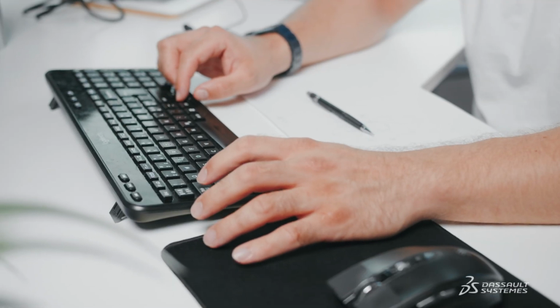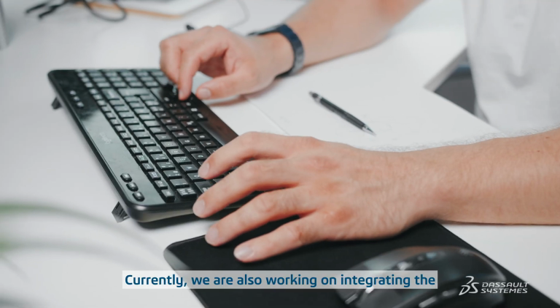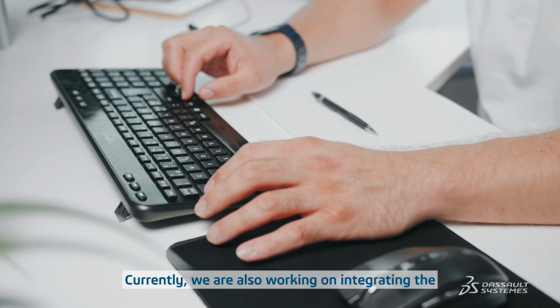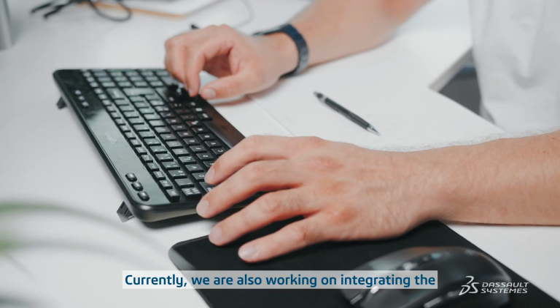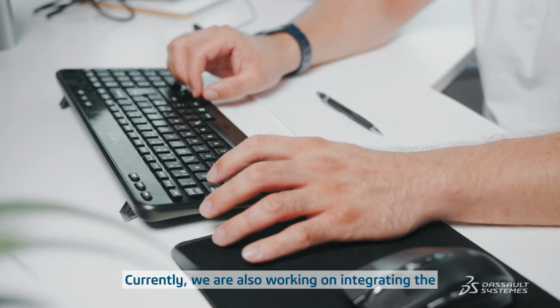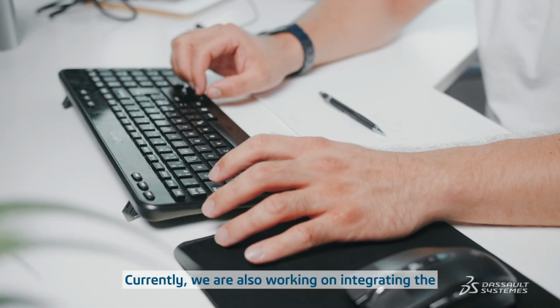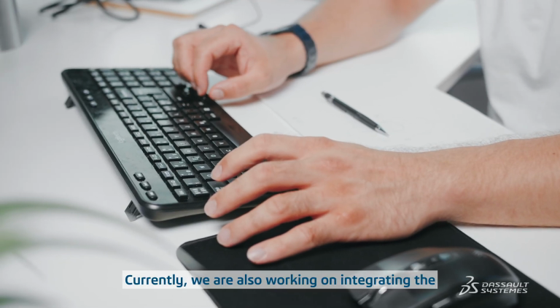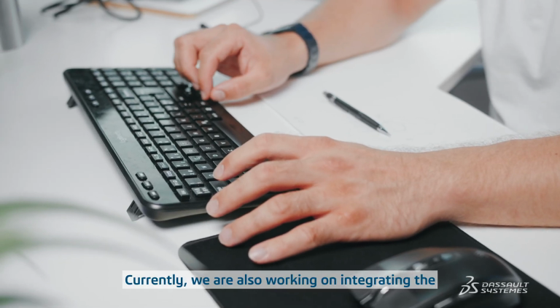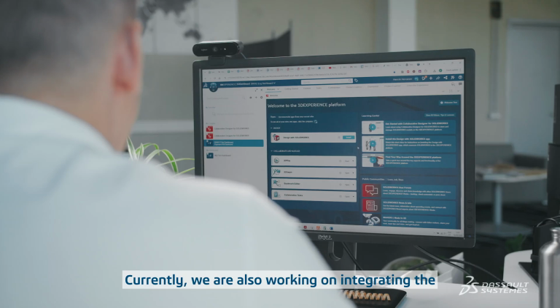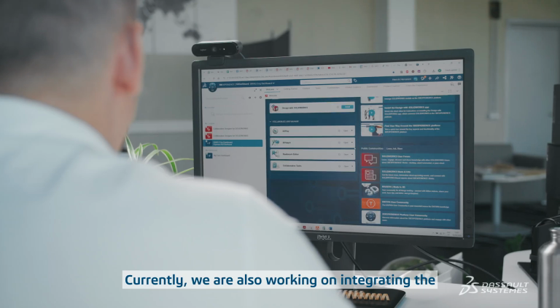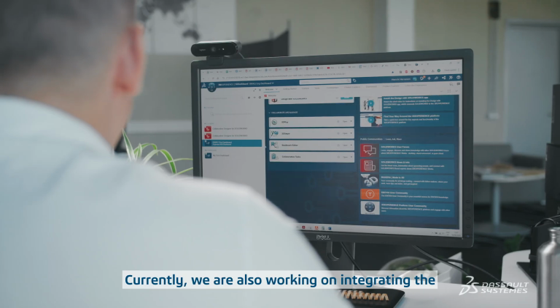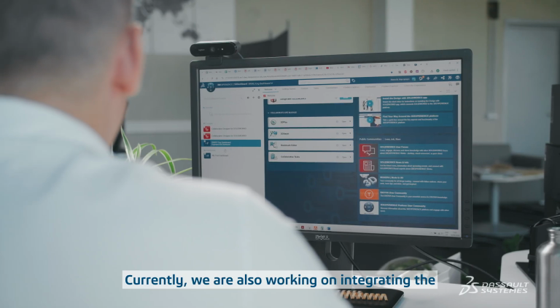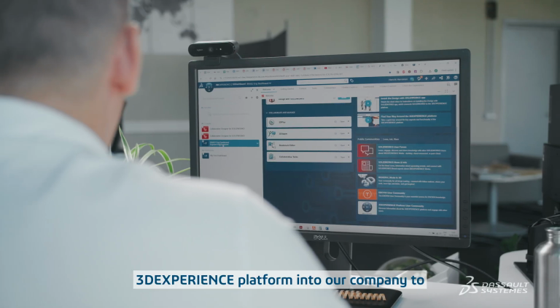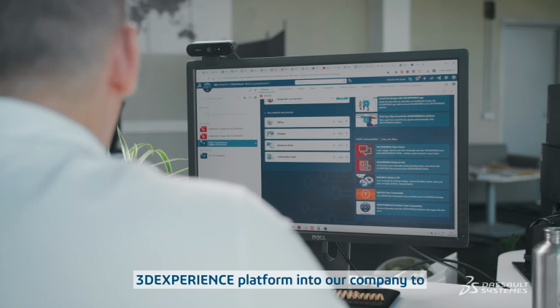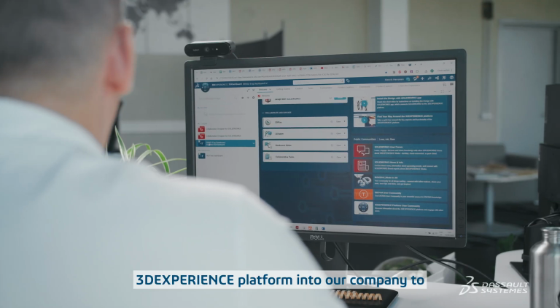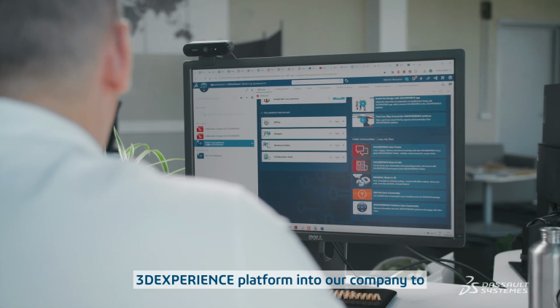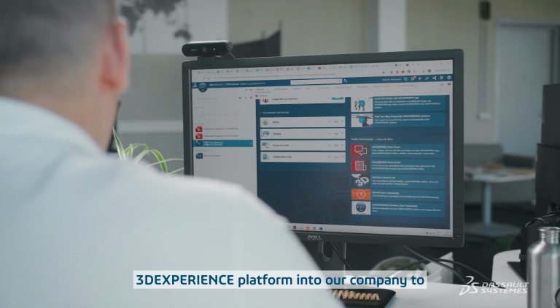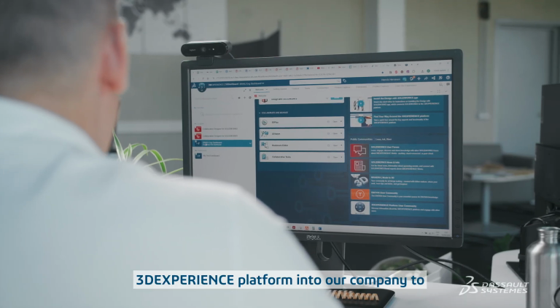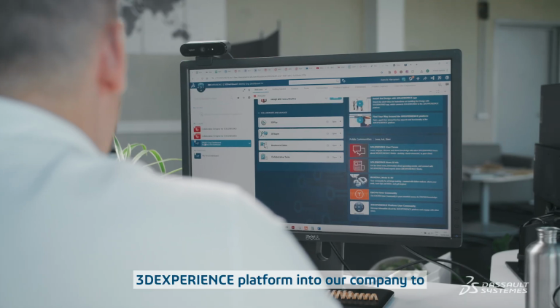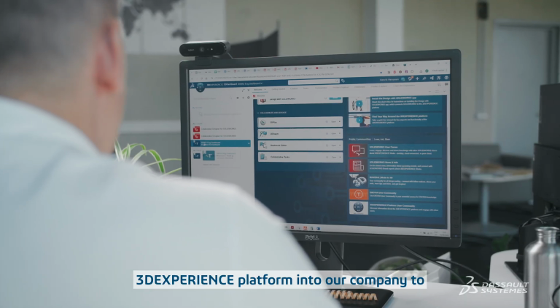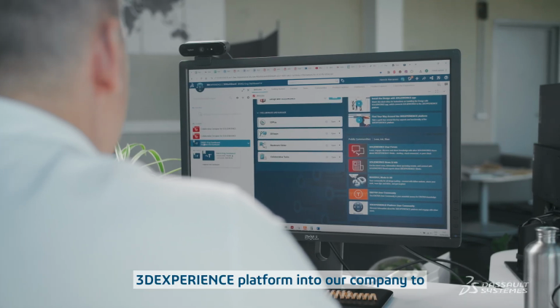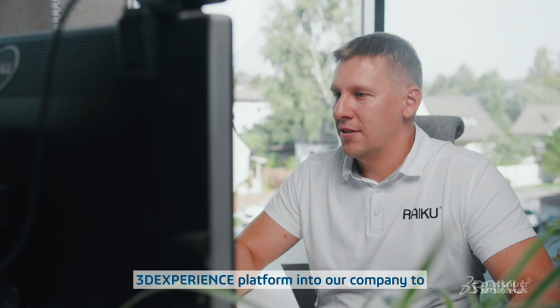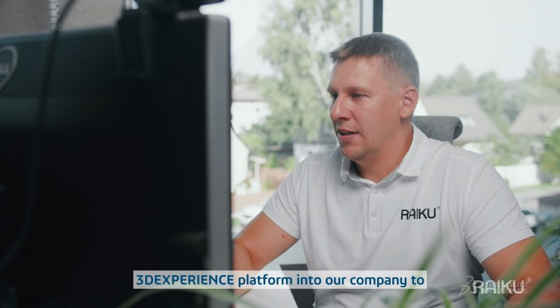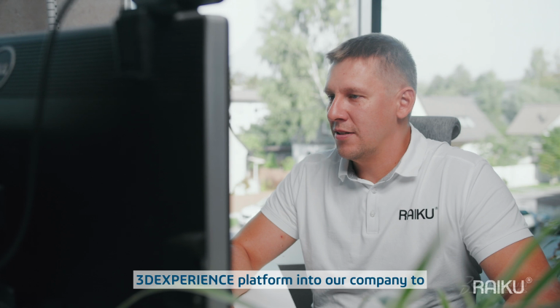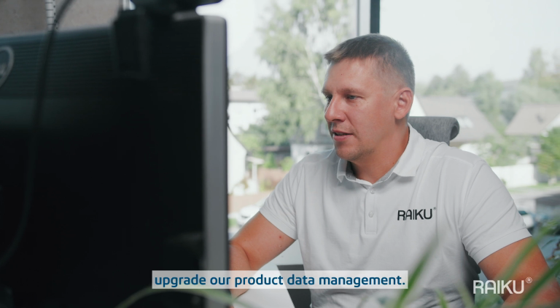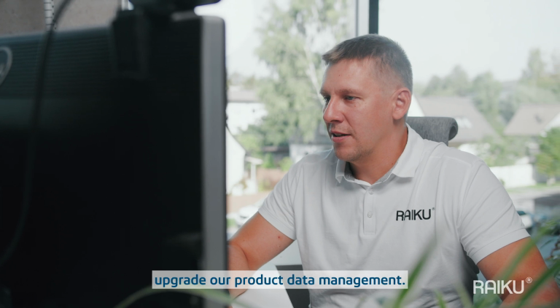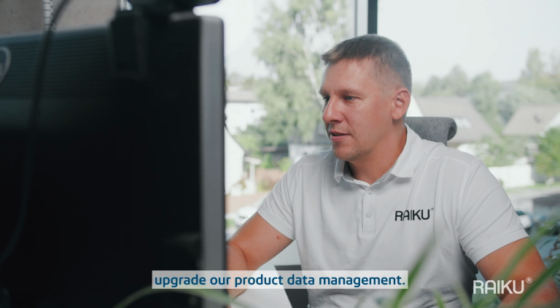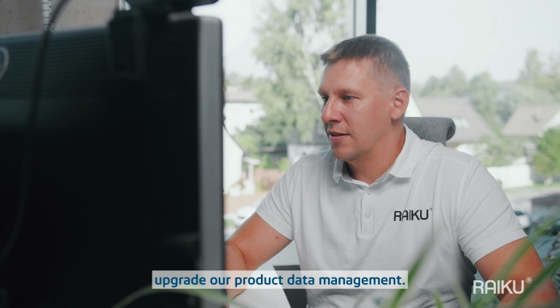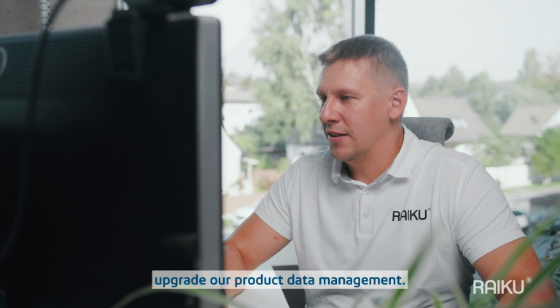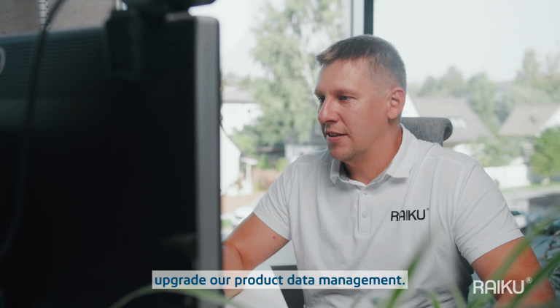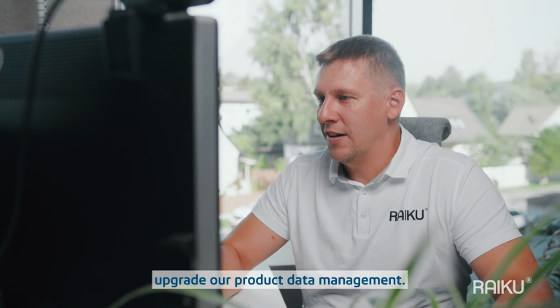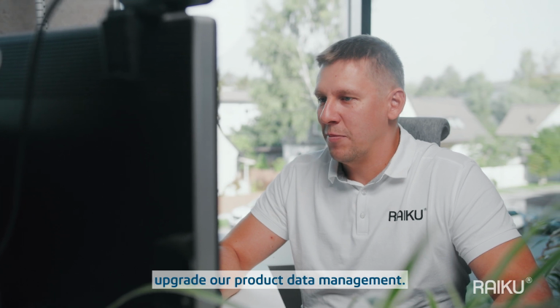Currently, we are also working on integrating the 3D Experience Platform into our company to upgrade our product data management.